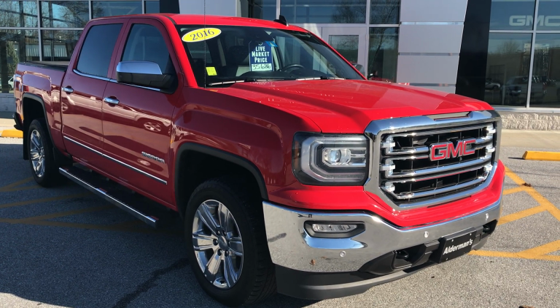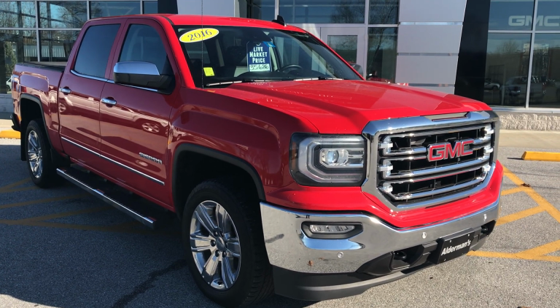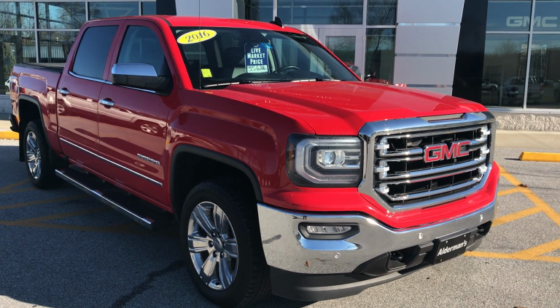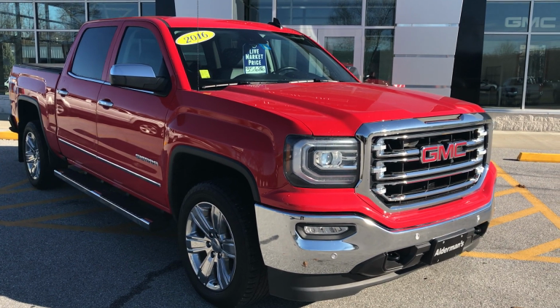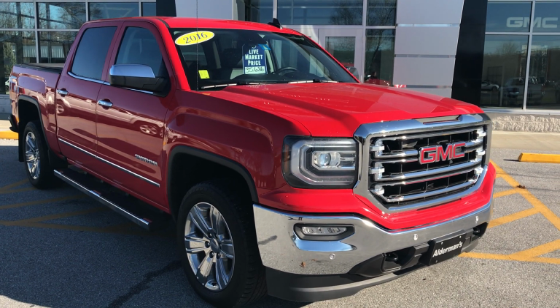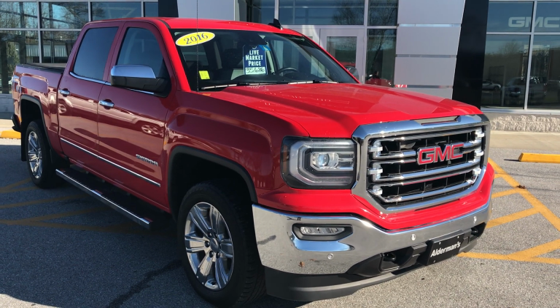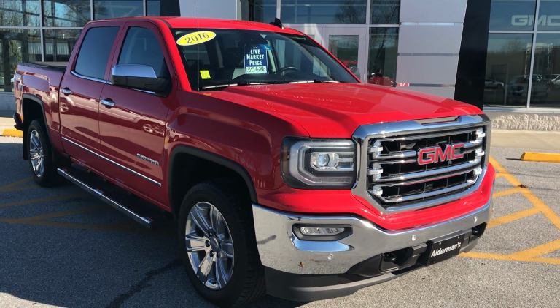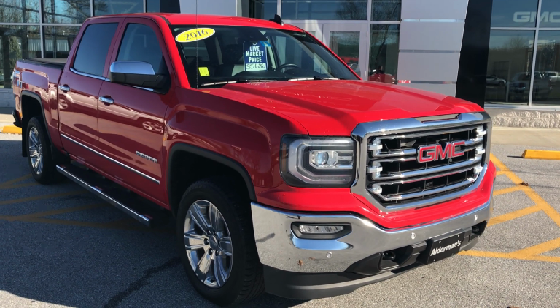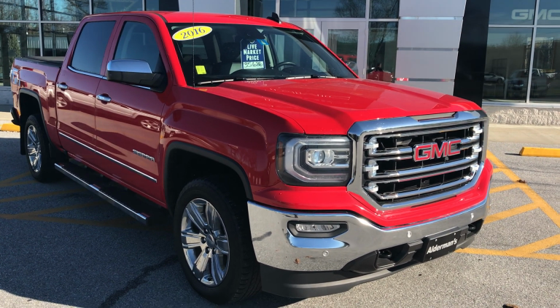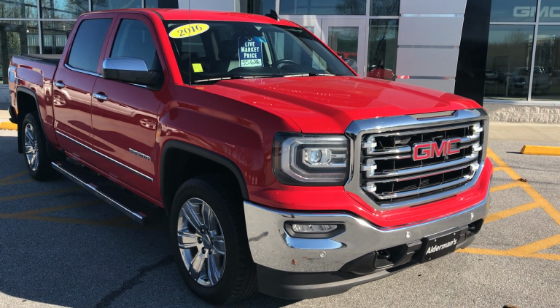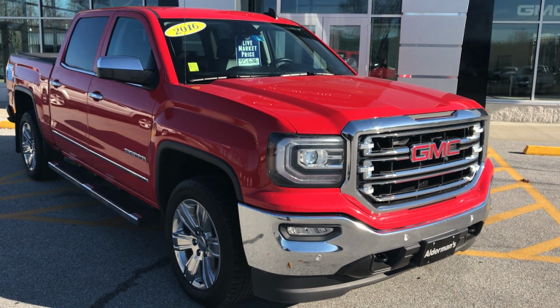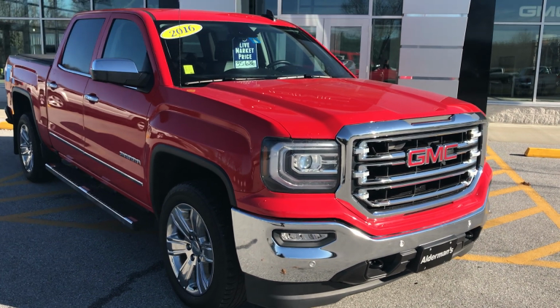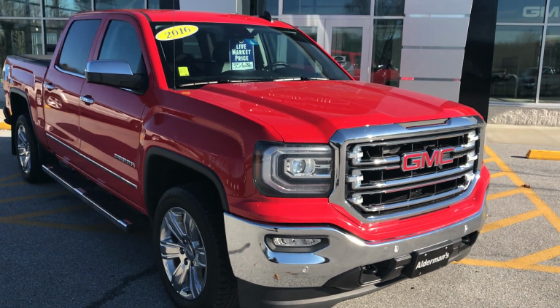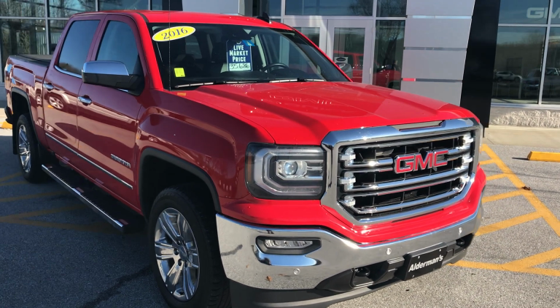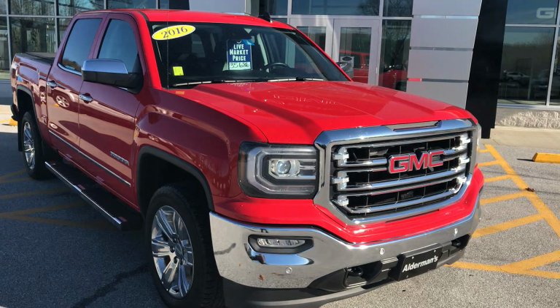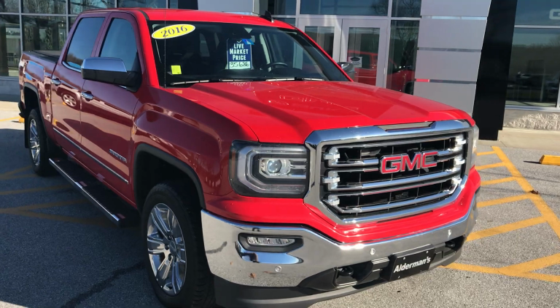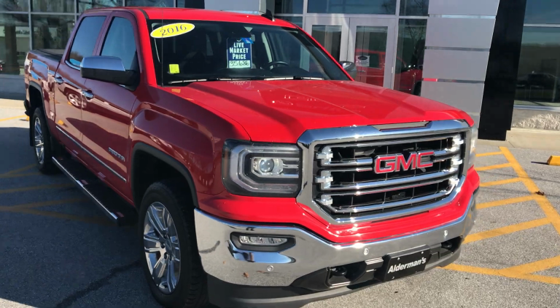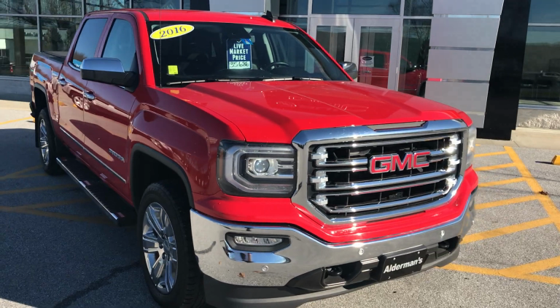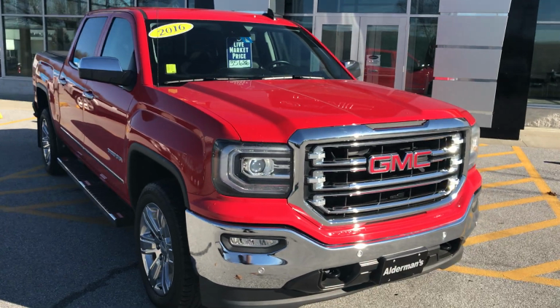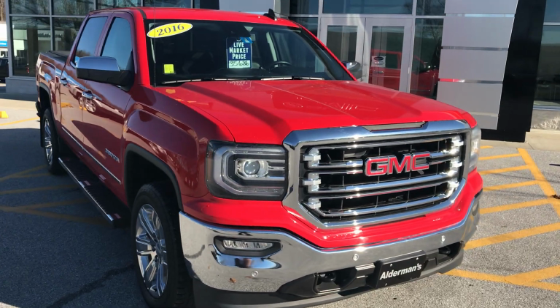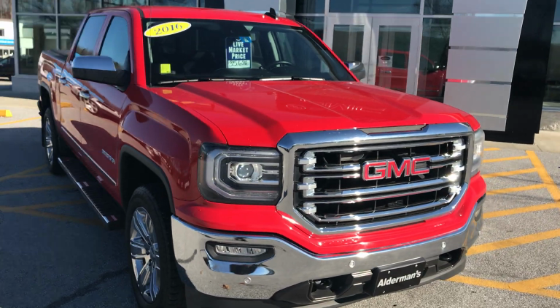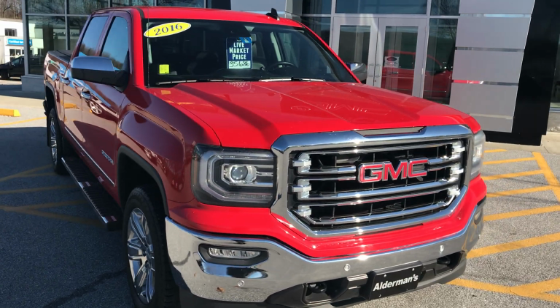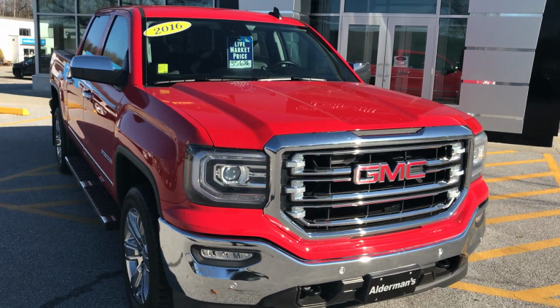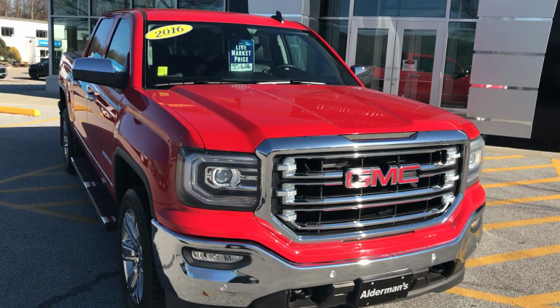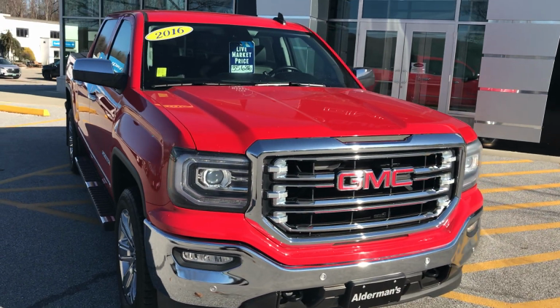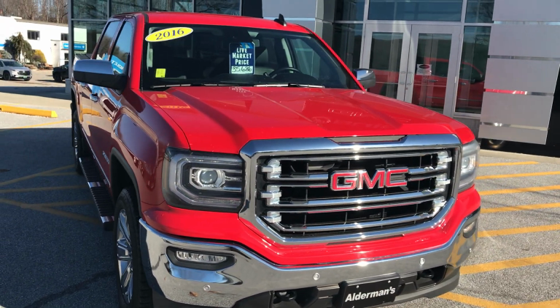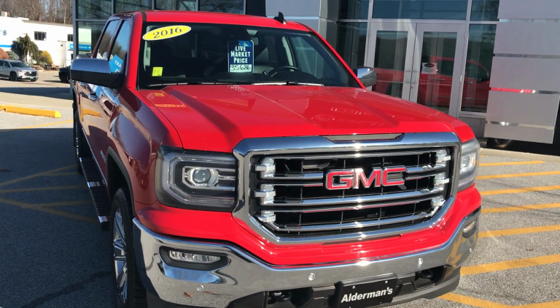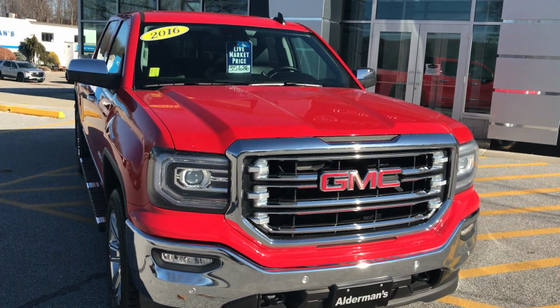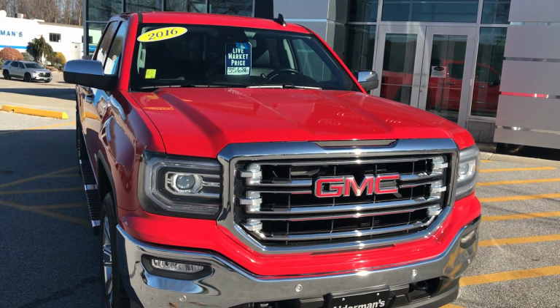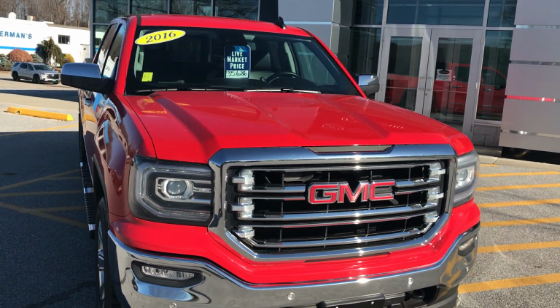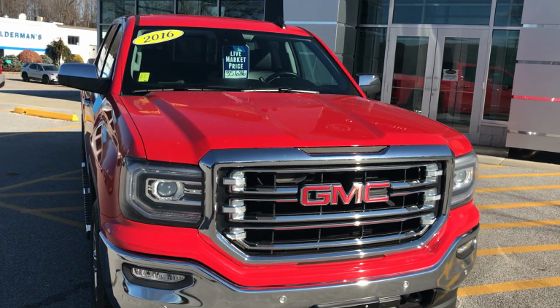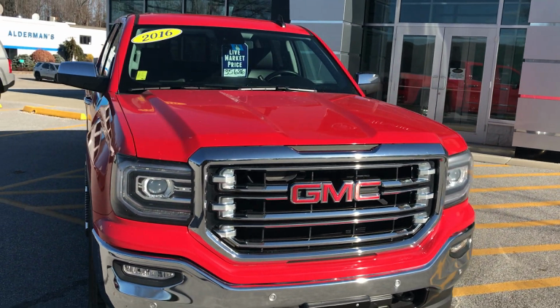Hi Greg, Jim McCarron here at Alderman Chevrolet Buick GMC, Vermont's favorite car dealership. We're known for awesome deals and fabulous service.